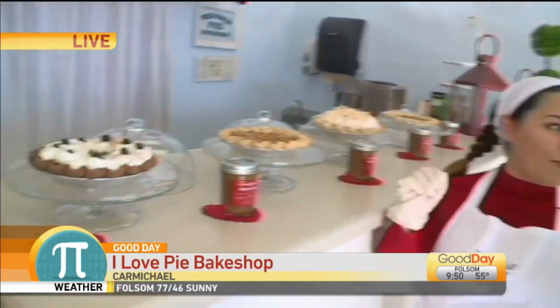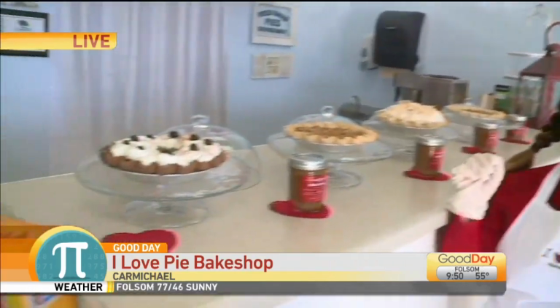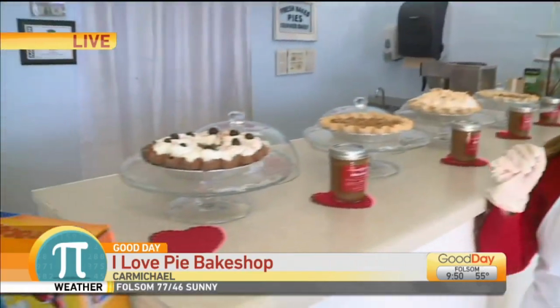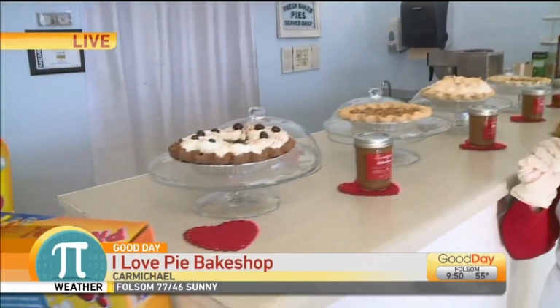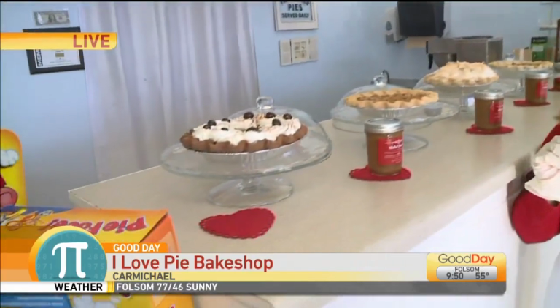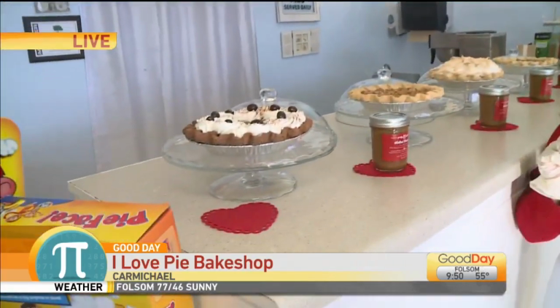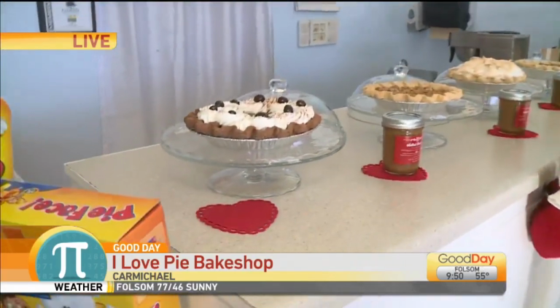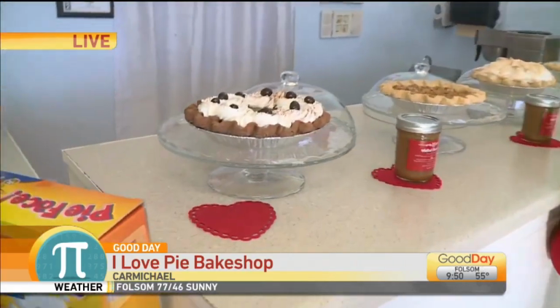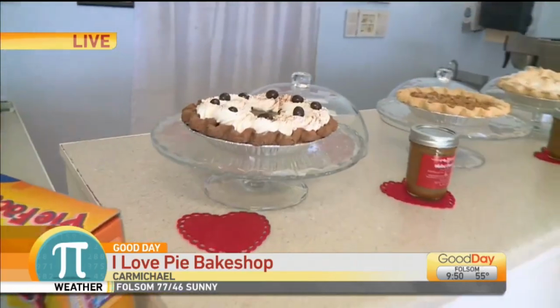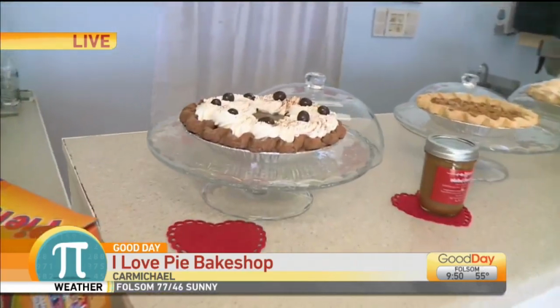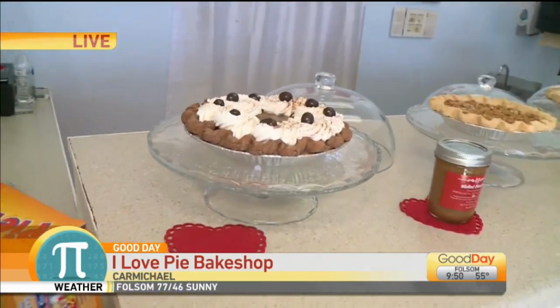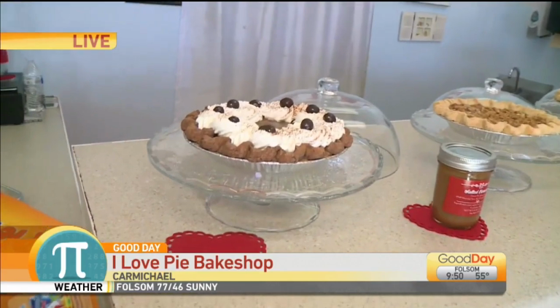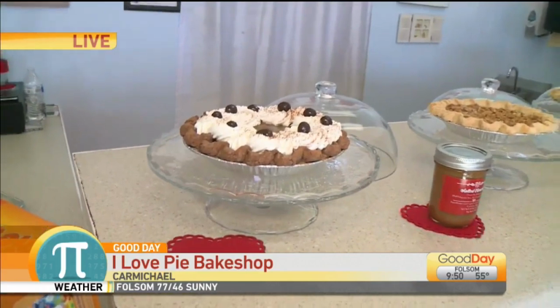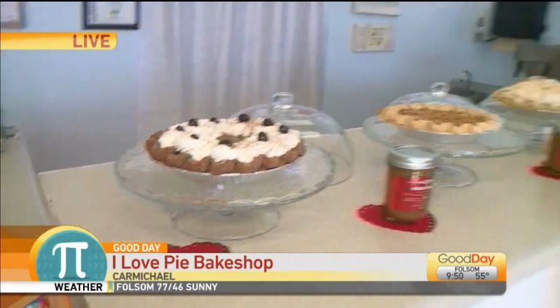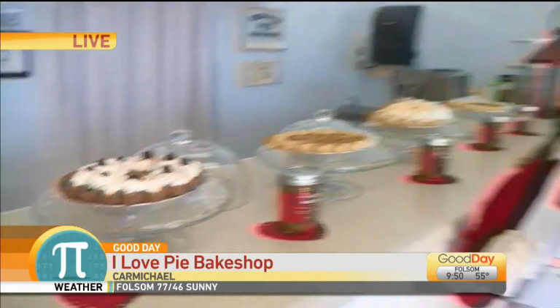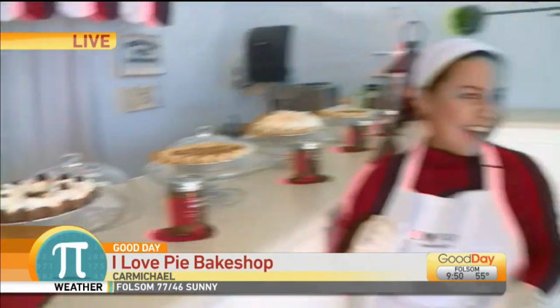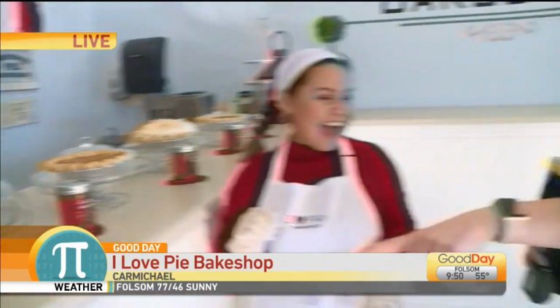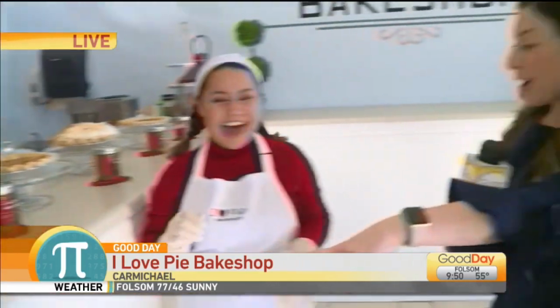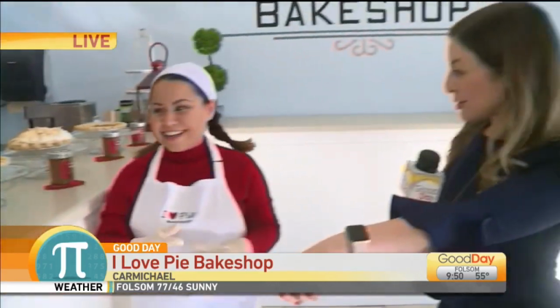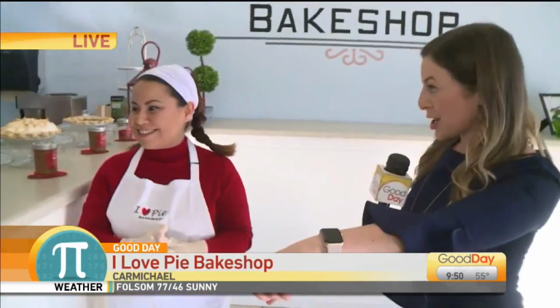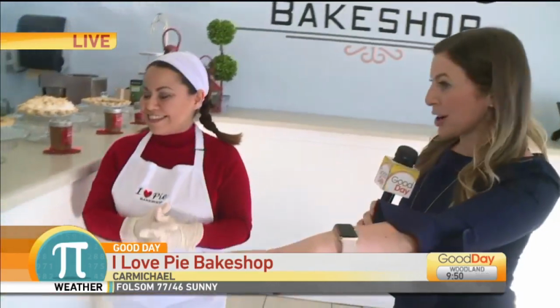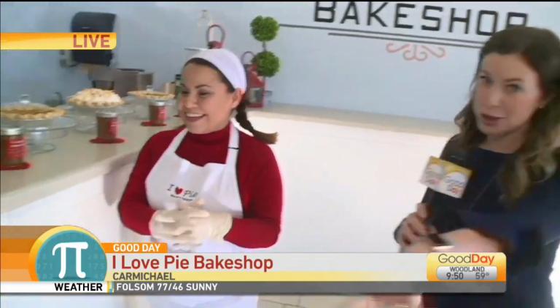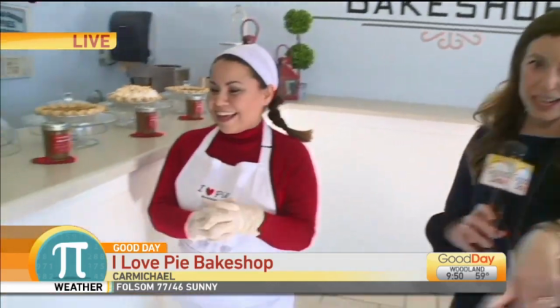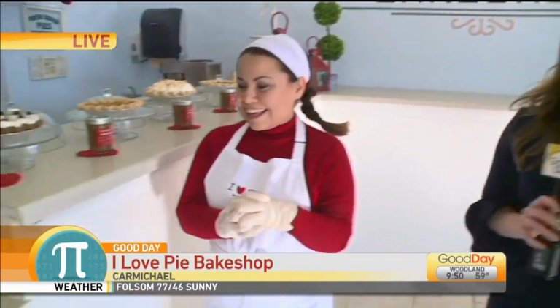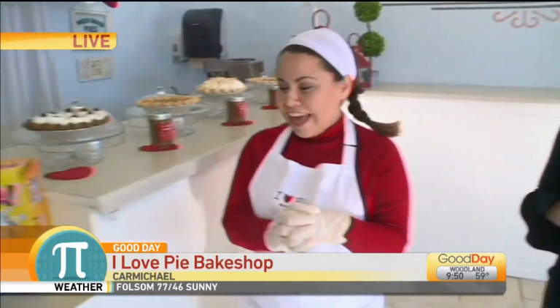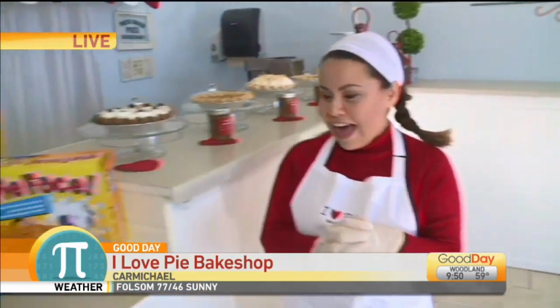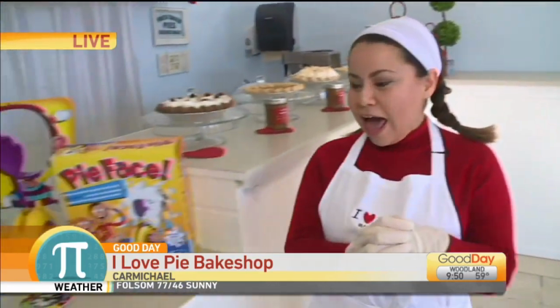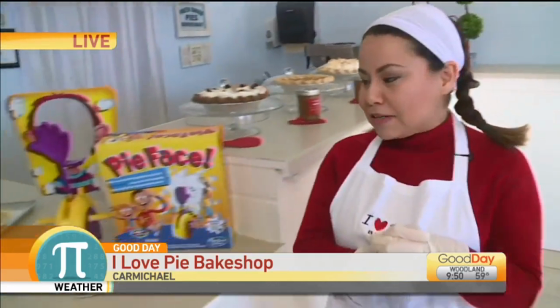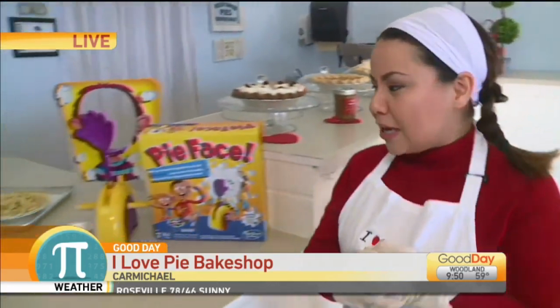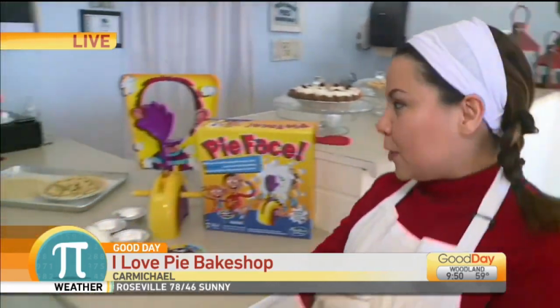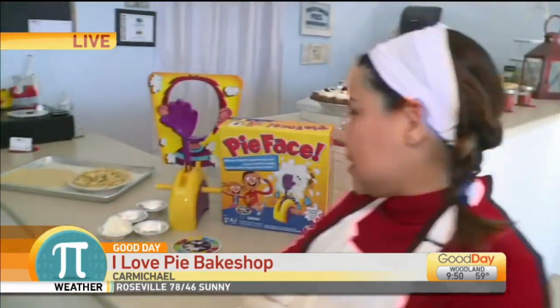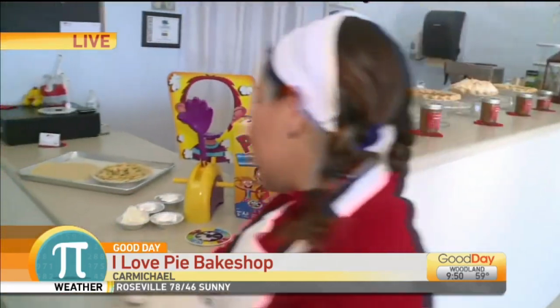Our Triple Chocolate Mocha Cream Pie. And then on the other side, you're actually going to assemble an apple pie for us. Yeah.